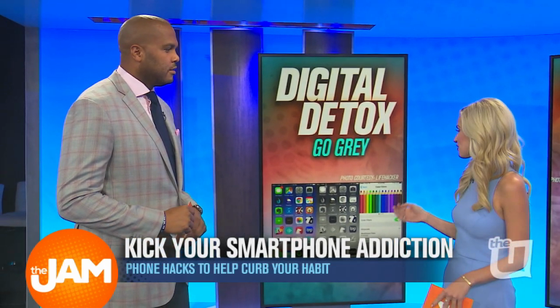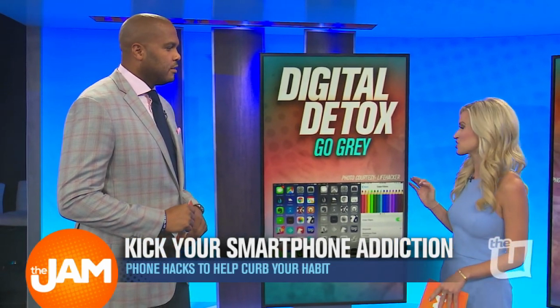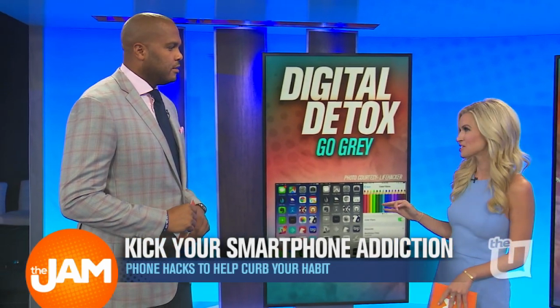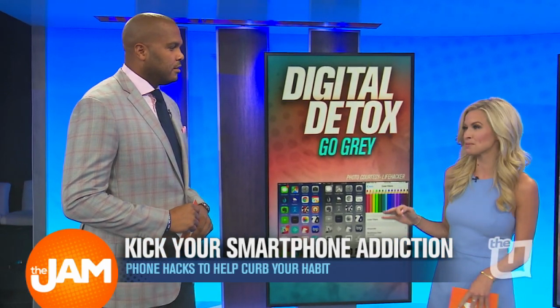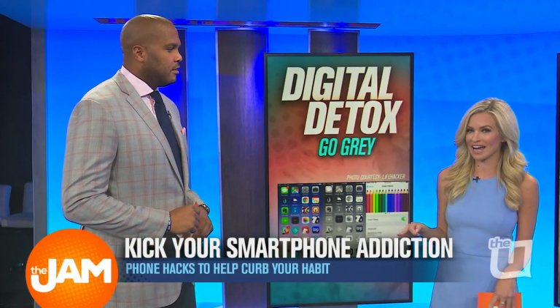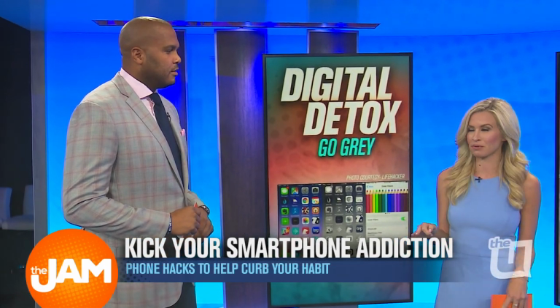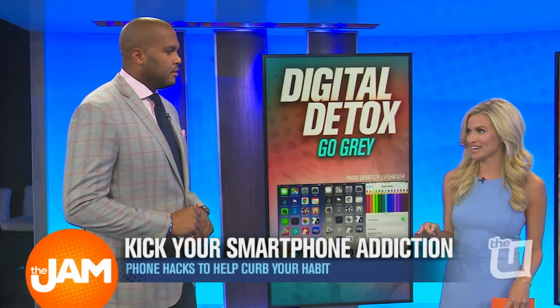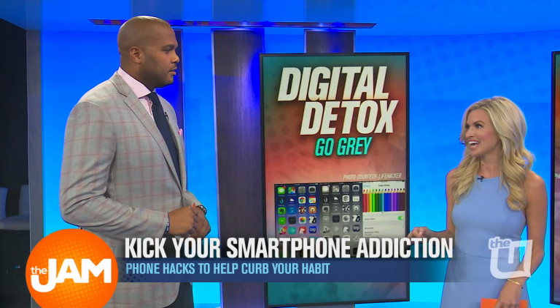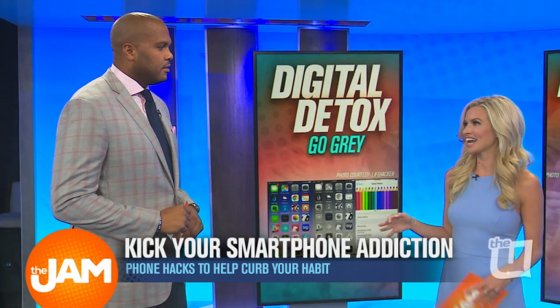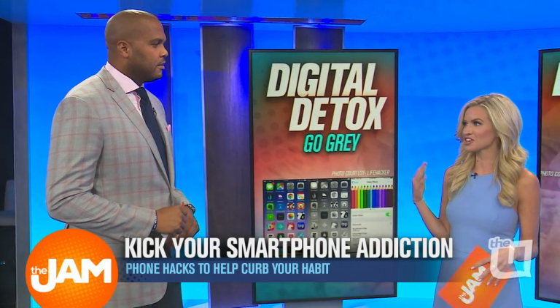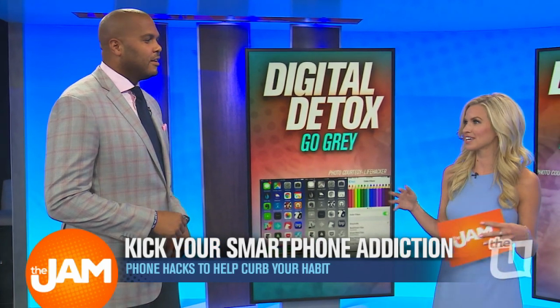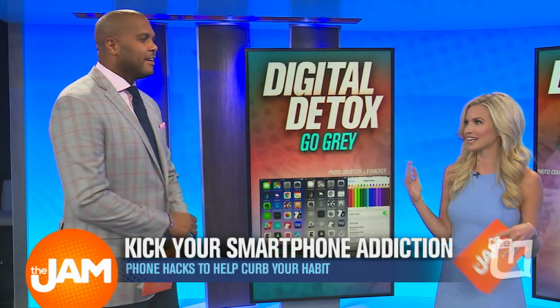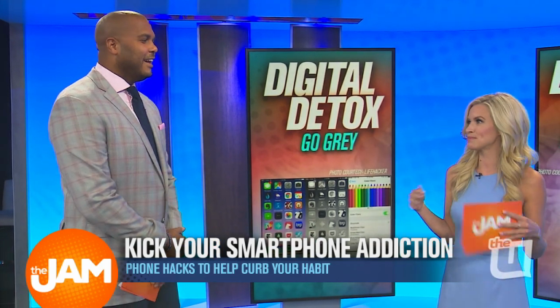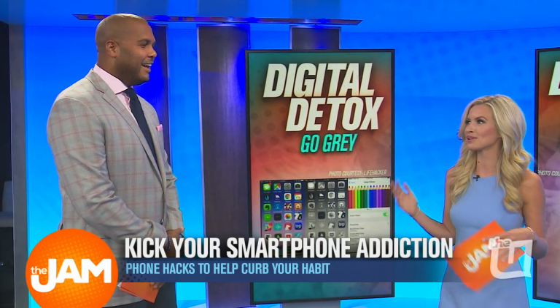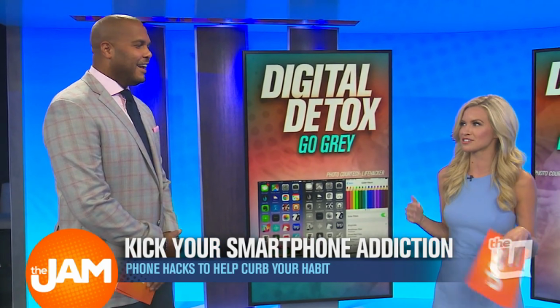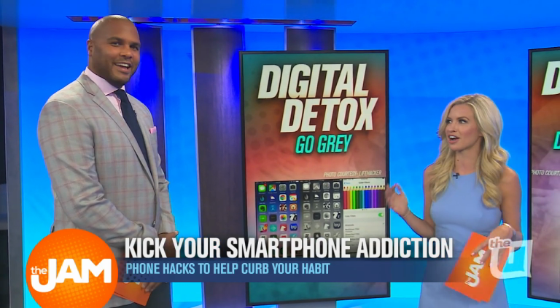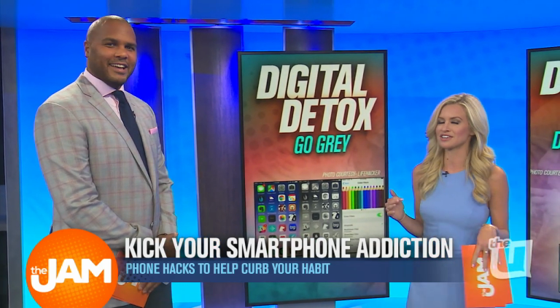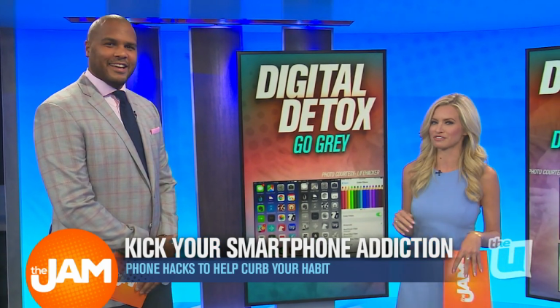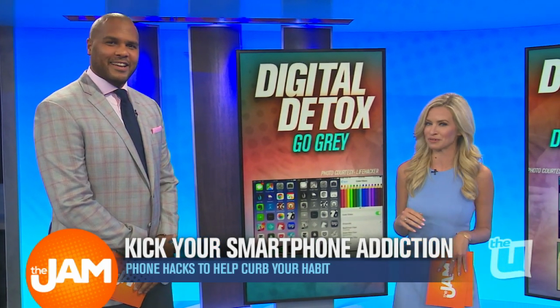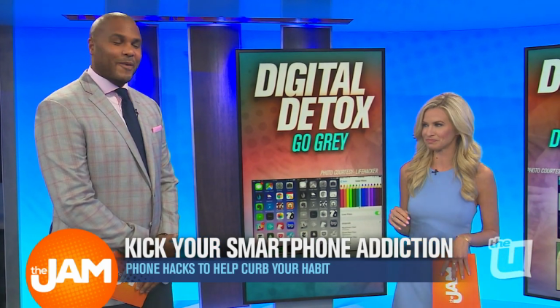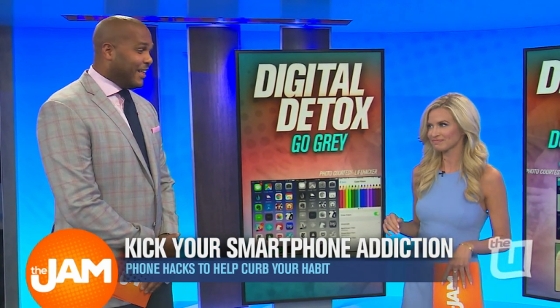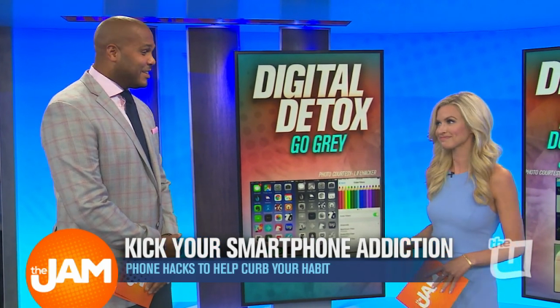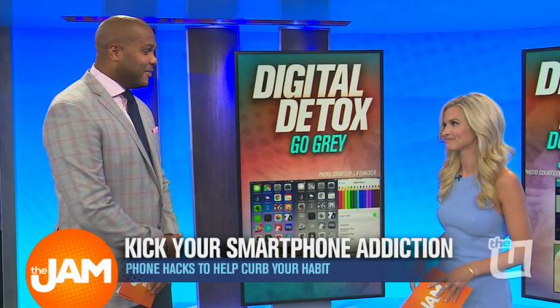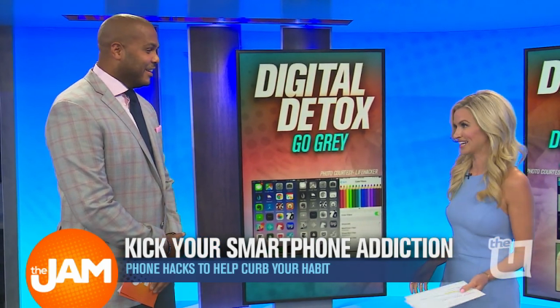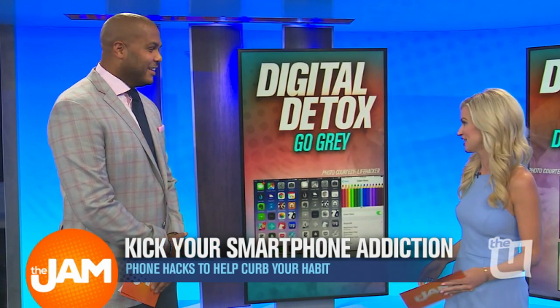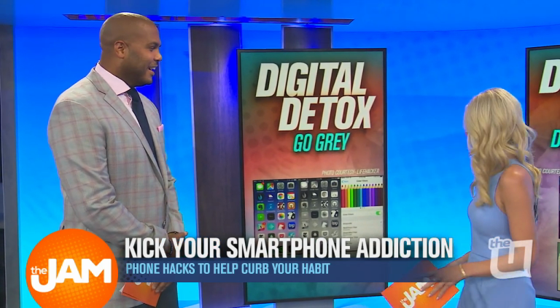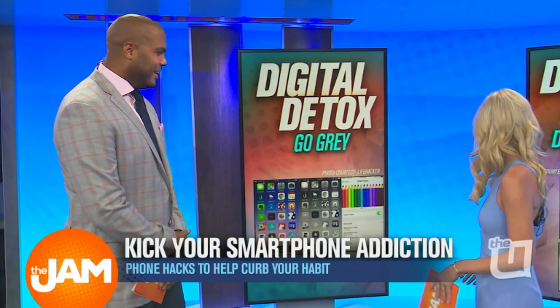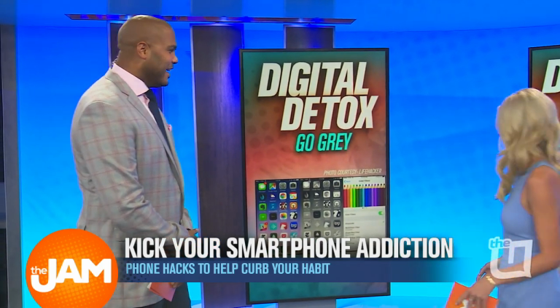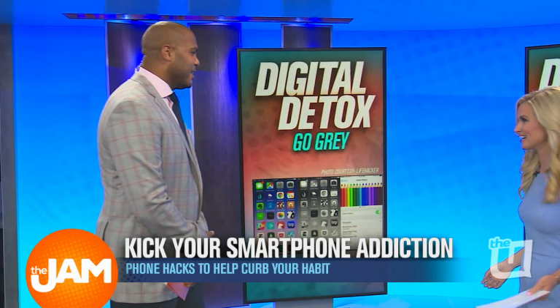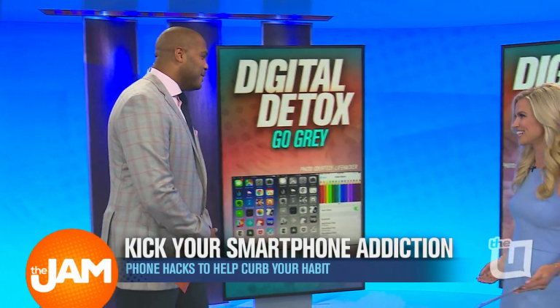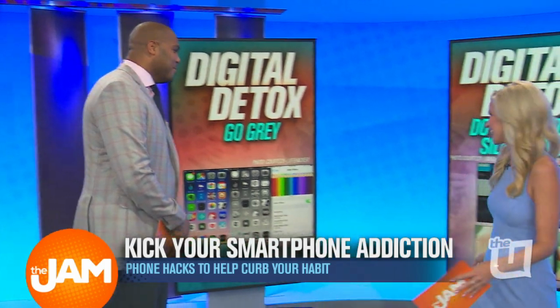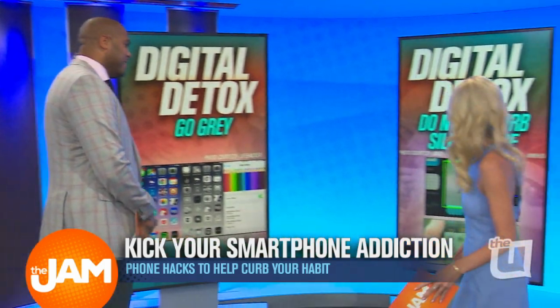So if you change them to black and white, it actually keeps you less drawn into your phone. Wow, that's a good one. I like that. All right, keep it moving here.